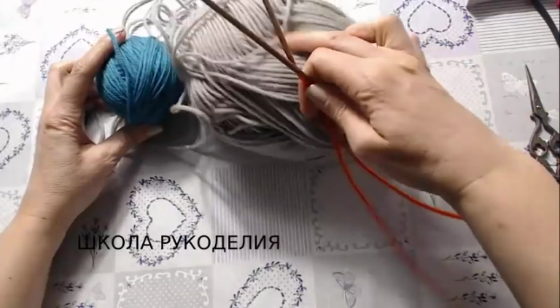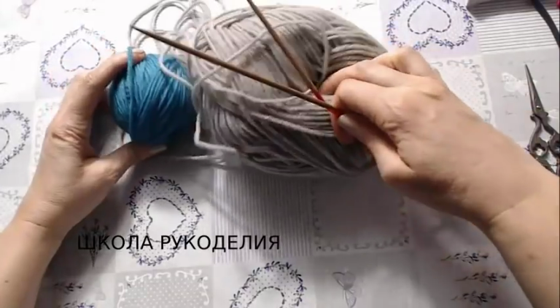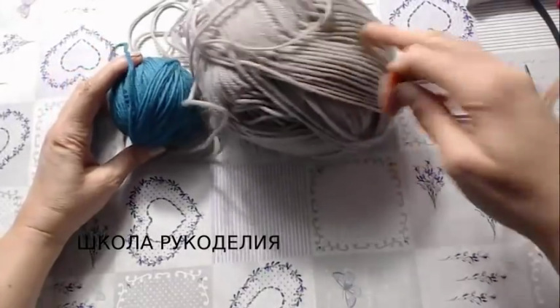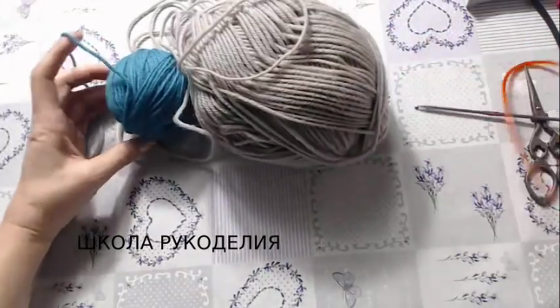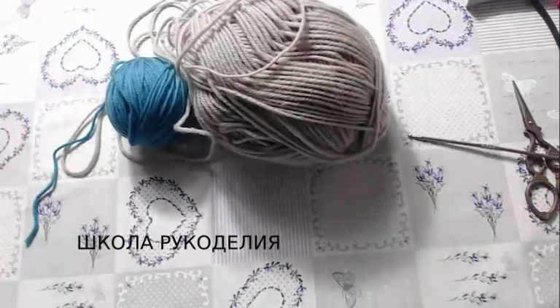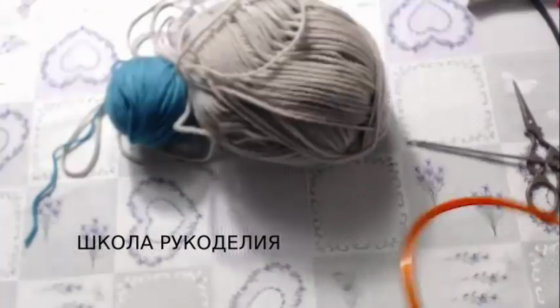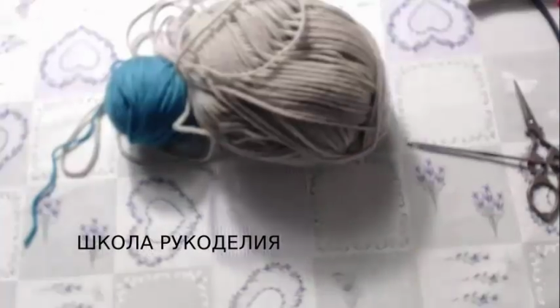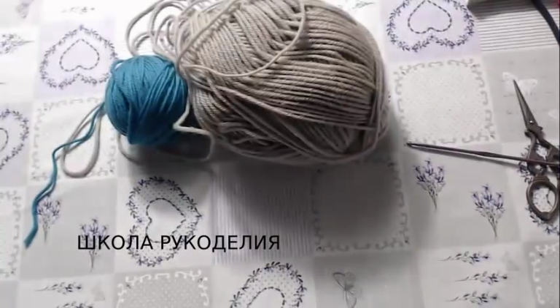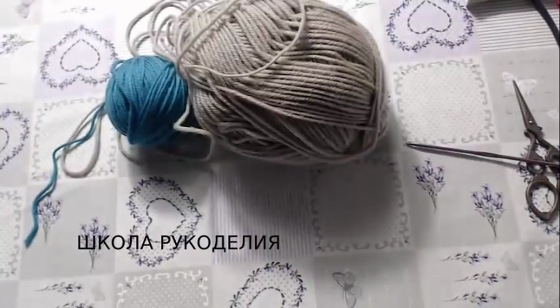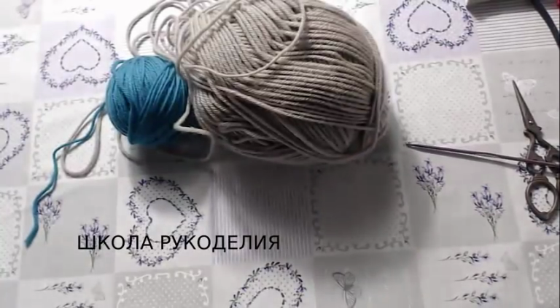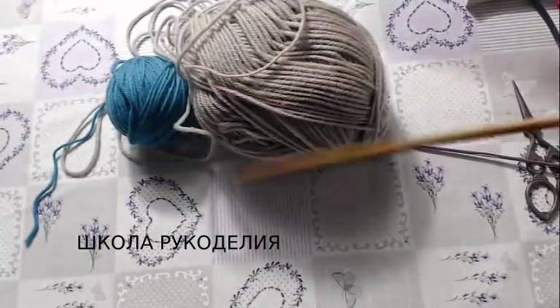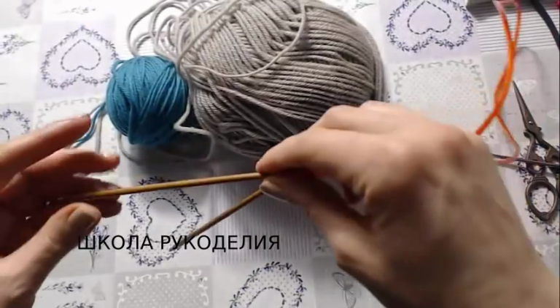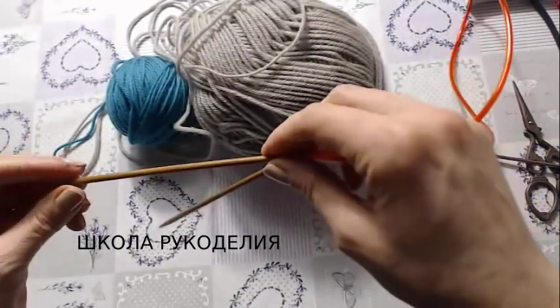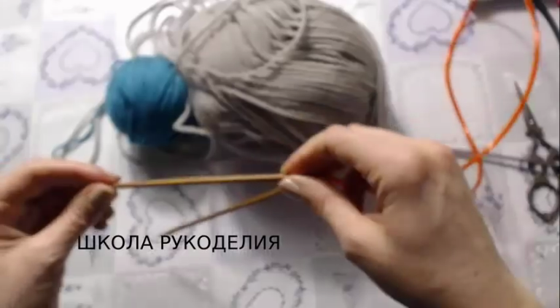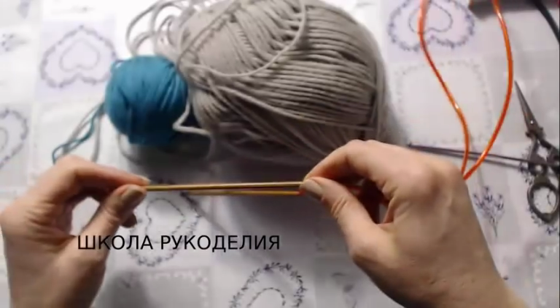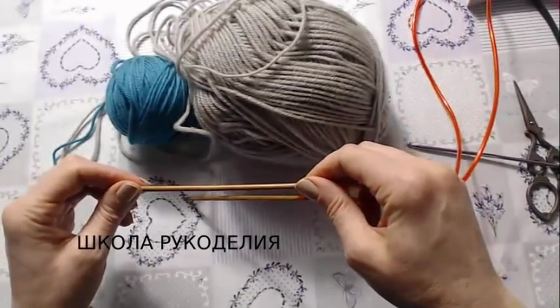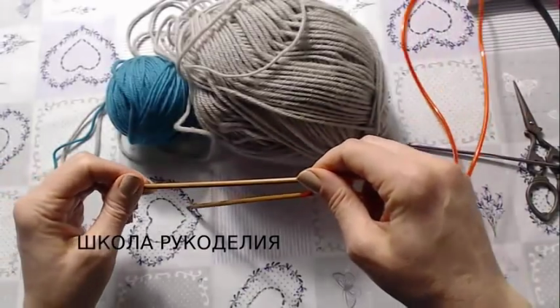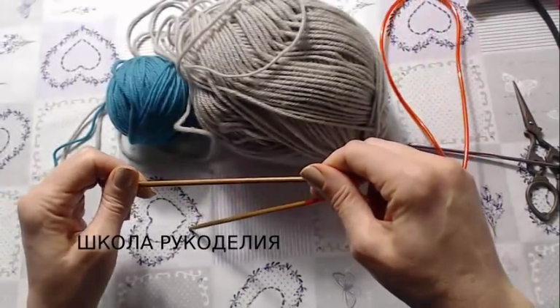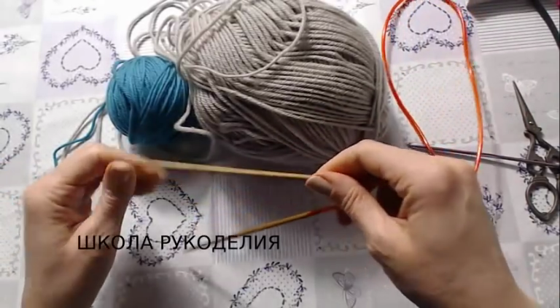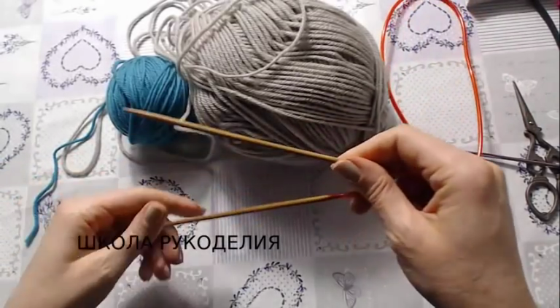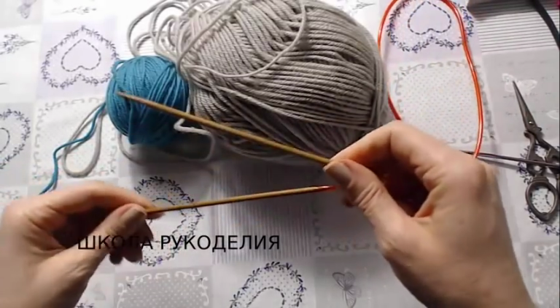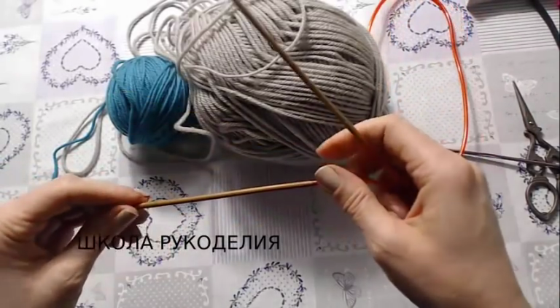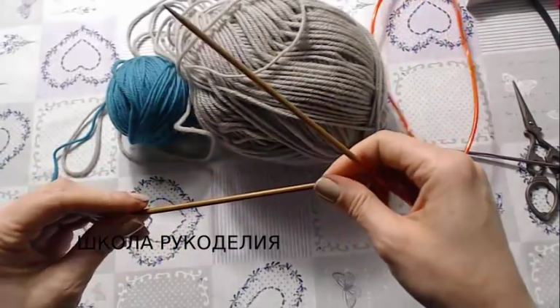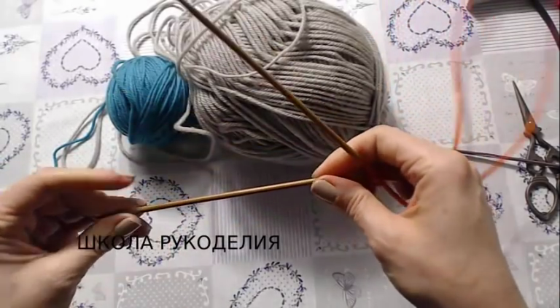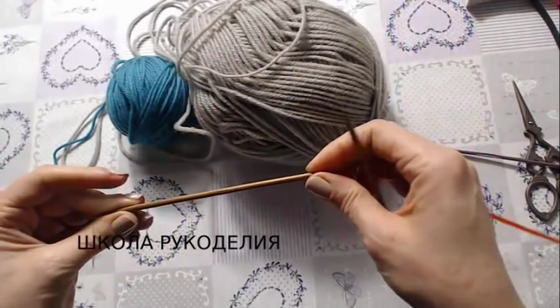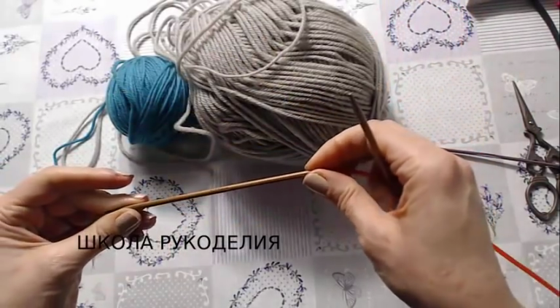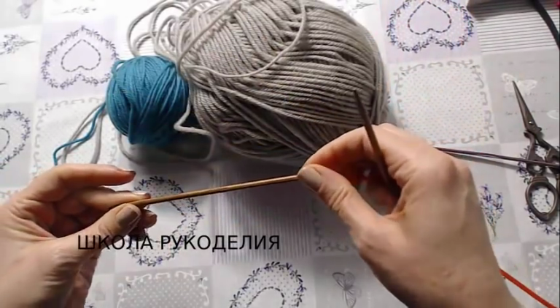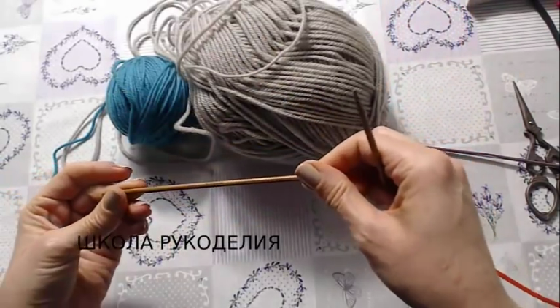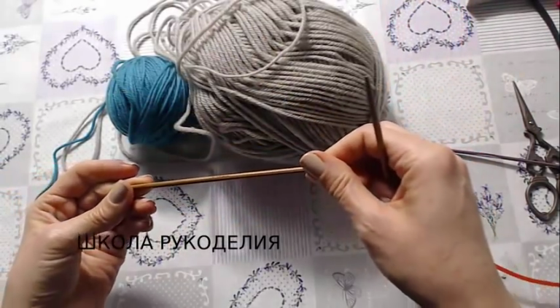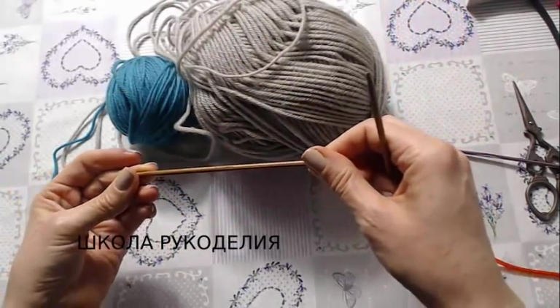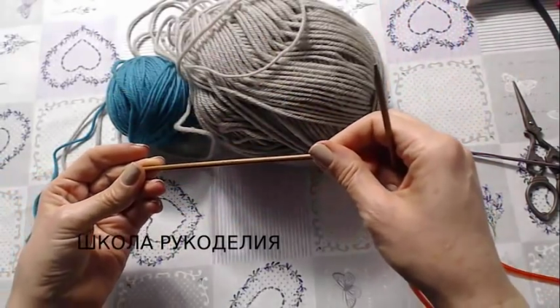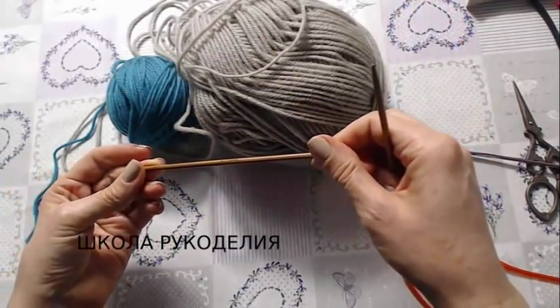Здравствуйте, мои дорогие зрители! С вами Школа Рукоделия и я Вика. Очередная серия простых тапочек-слитков.